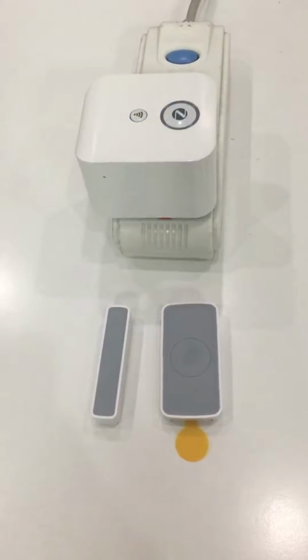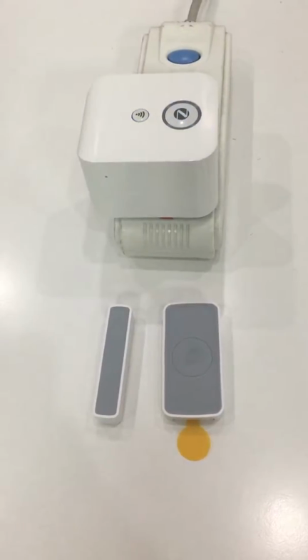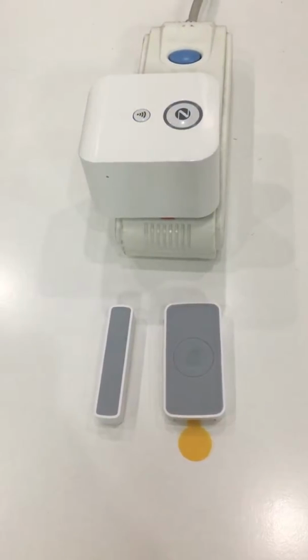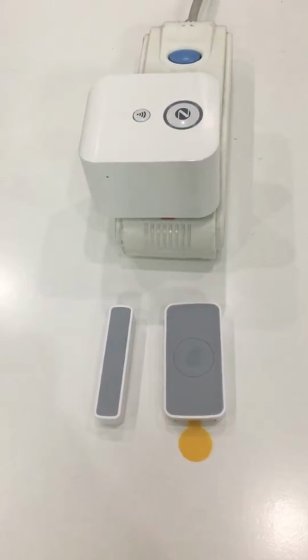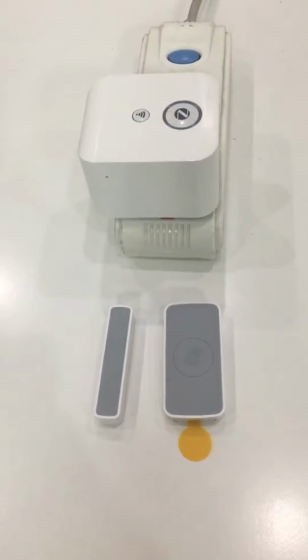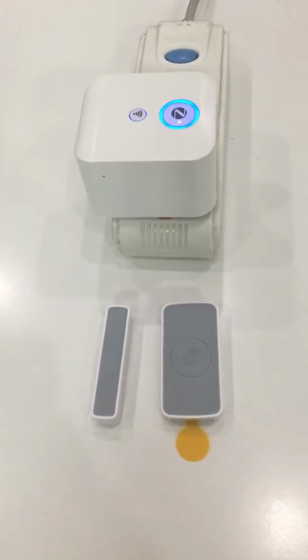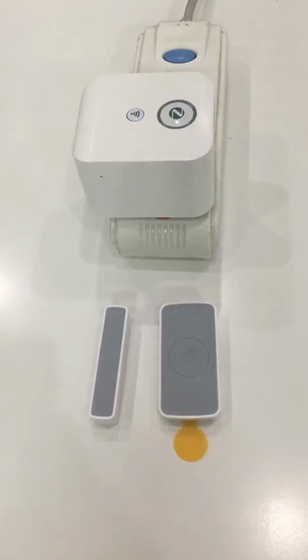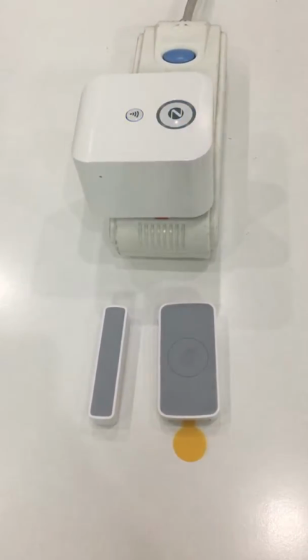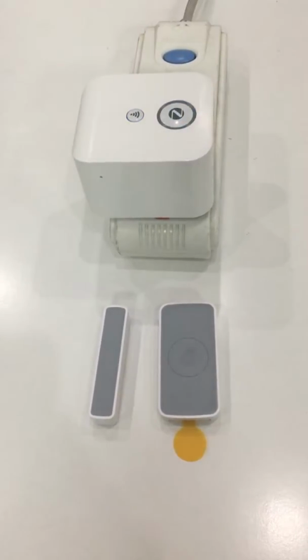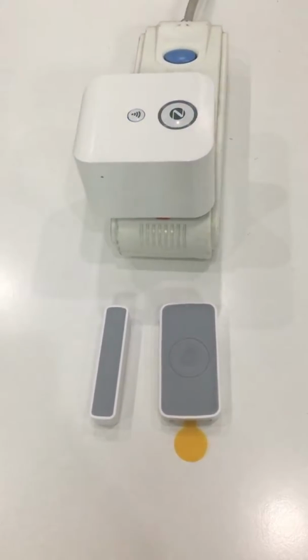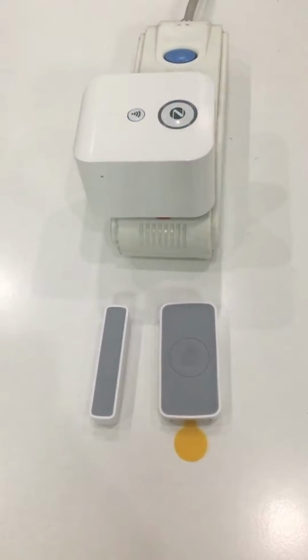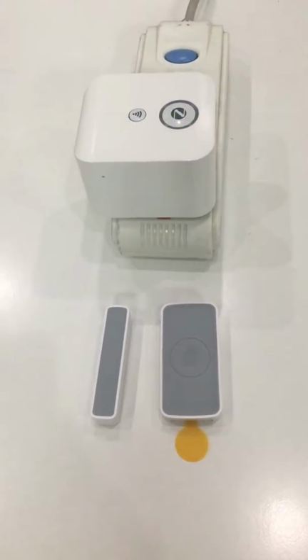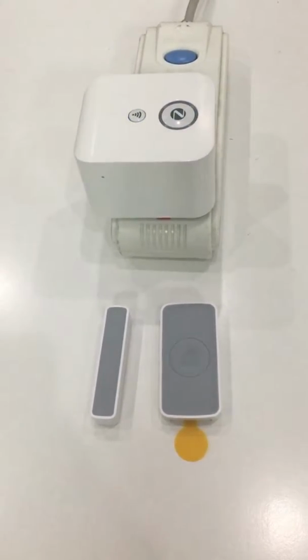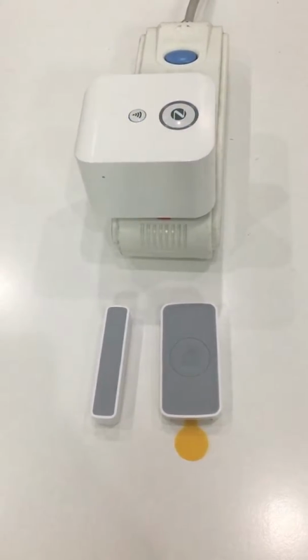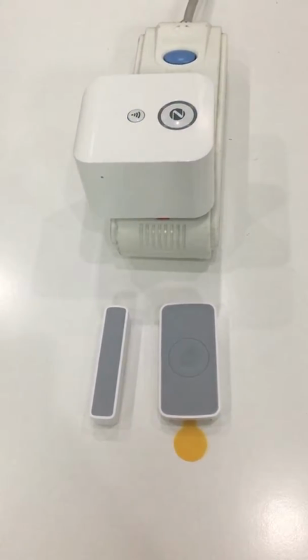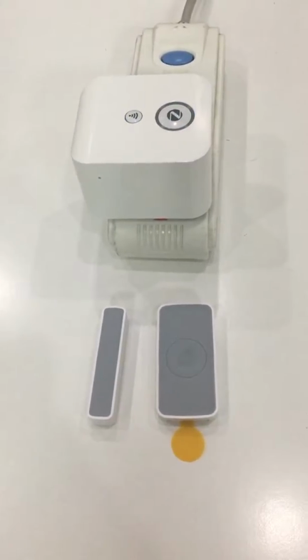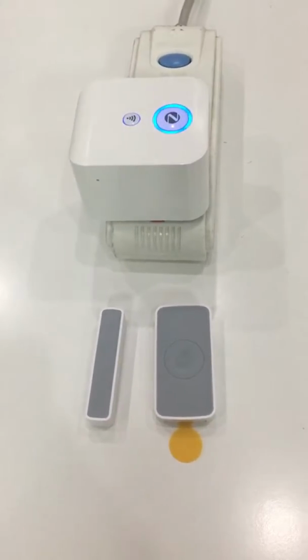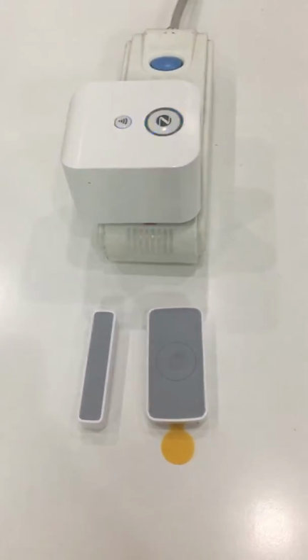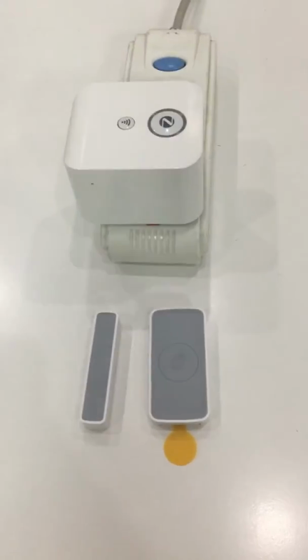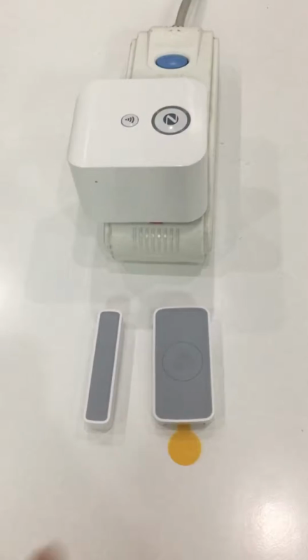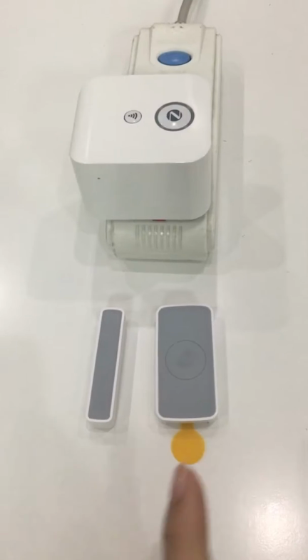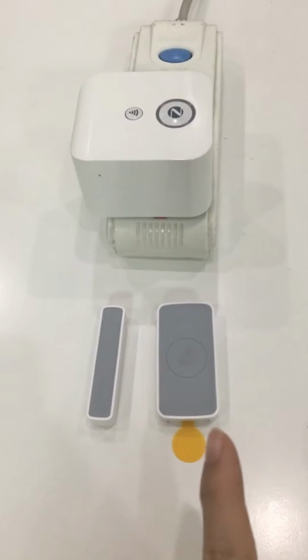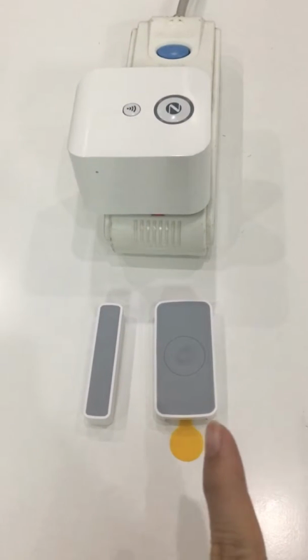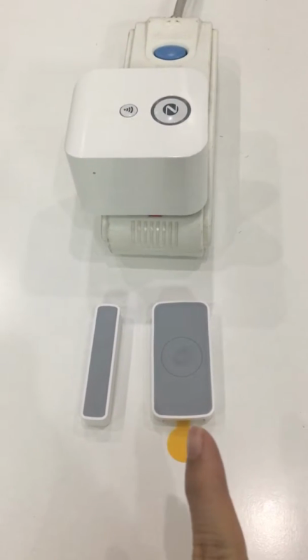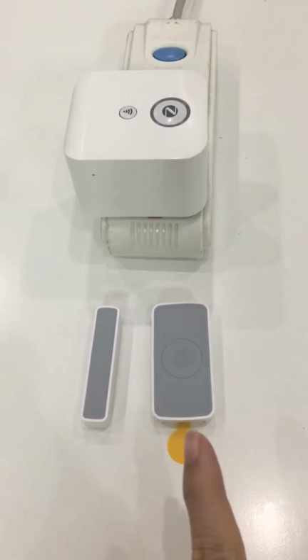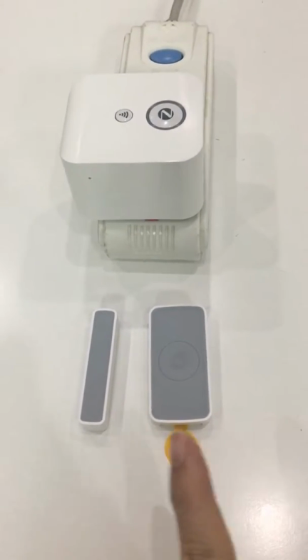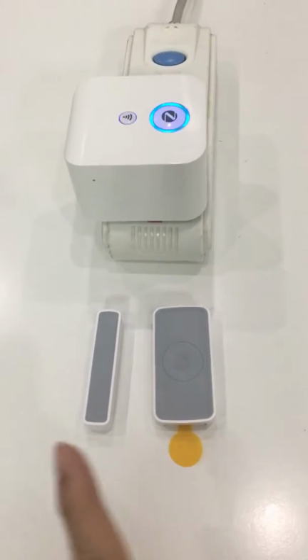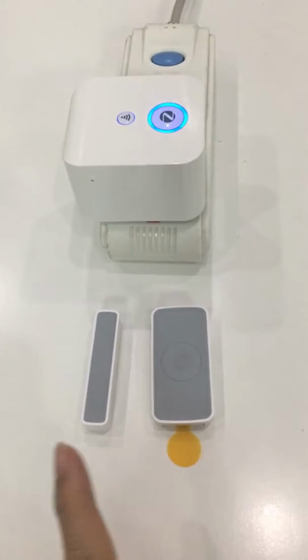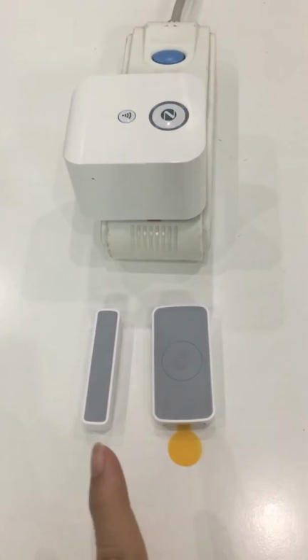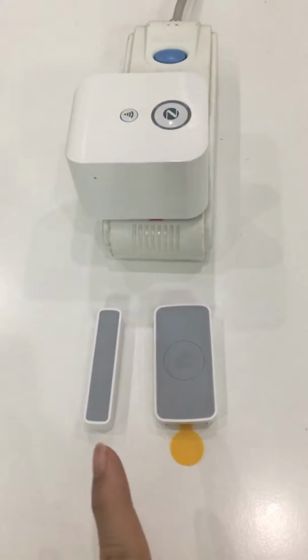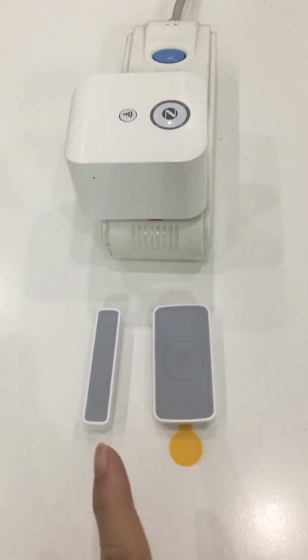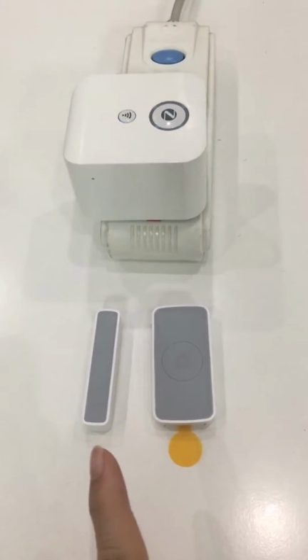I'm going to introduce our door sensor to you. This one is the detector, and this one is magnetic.